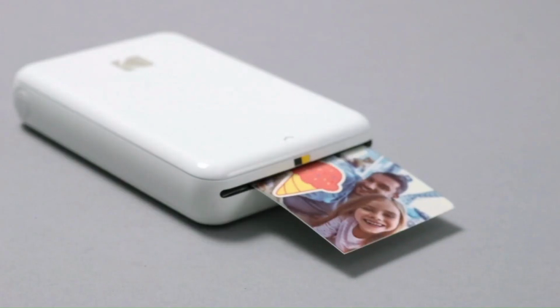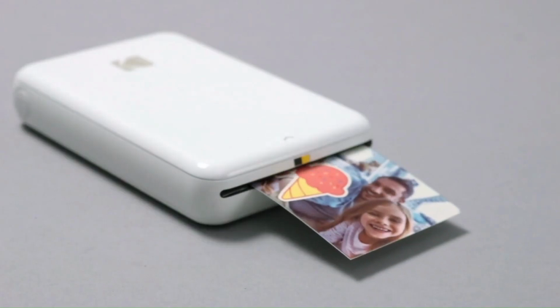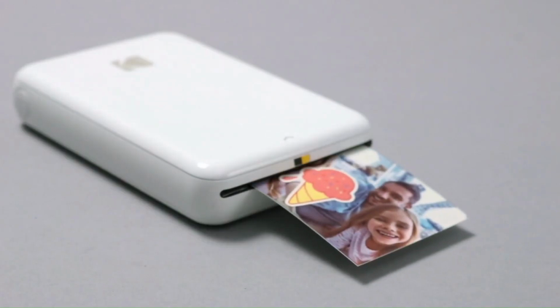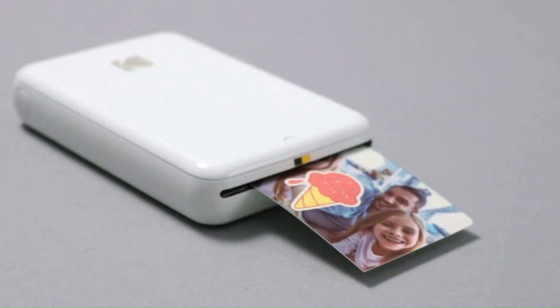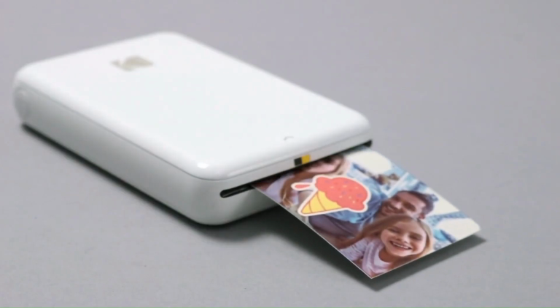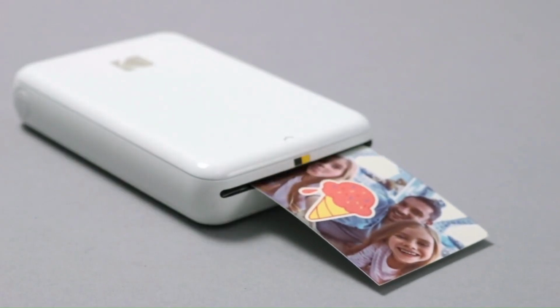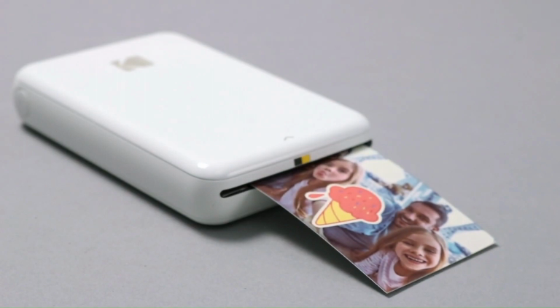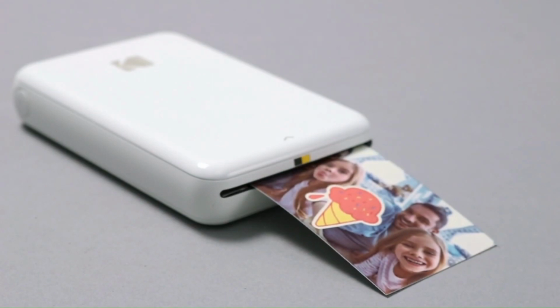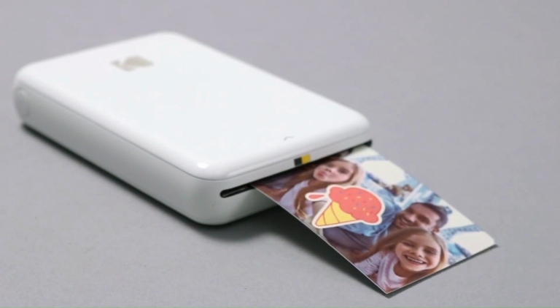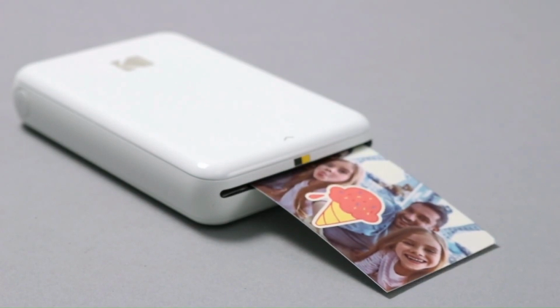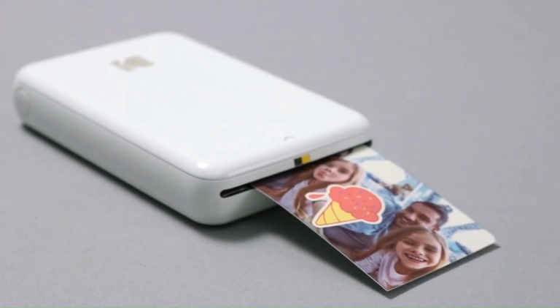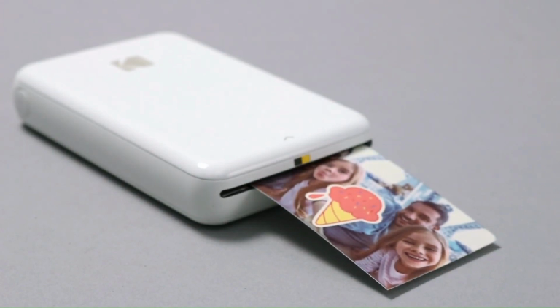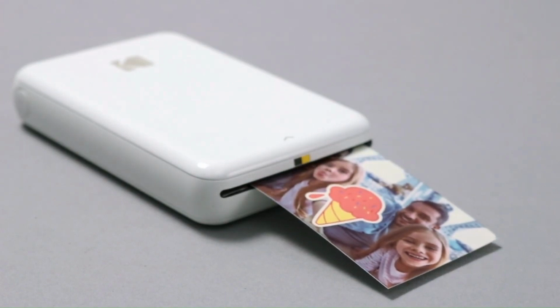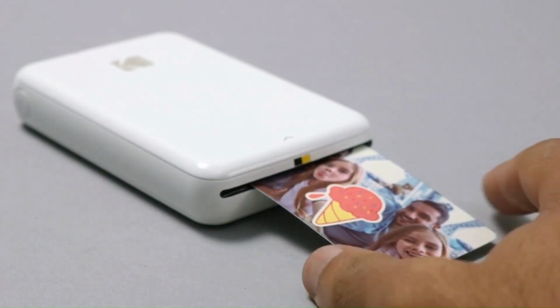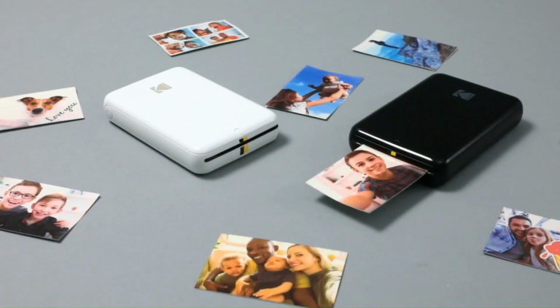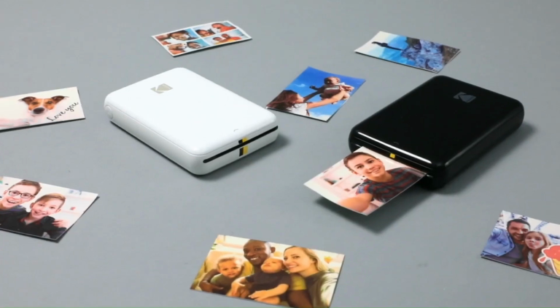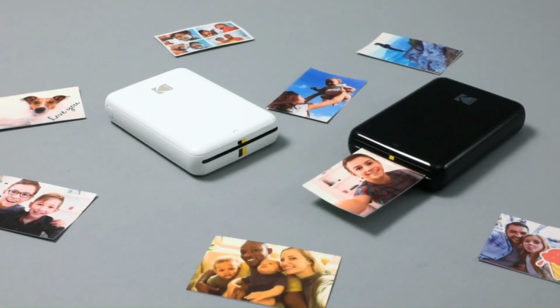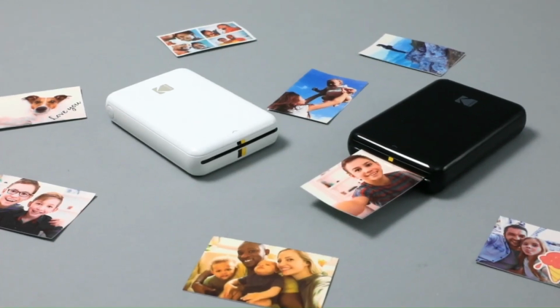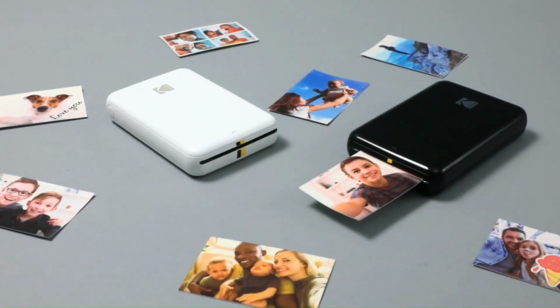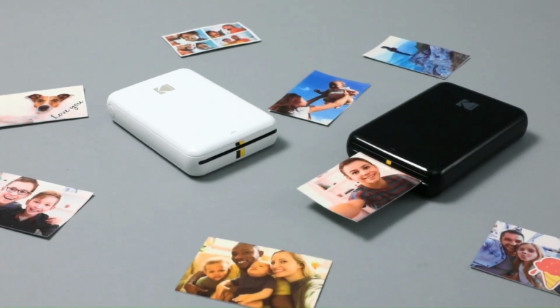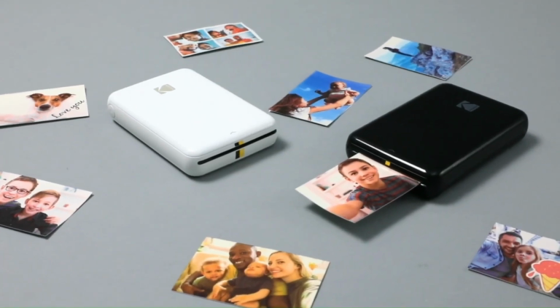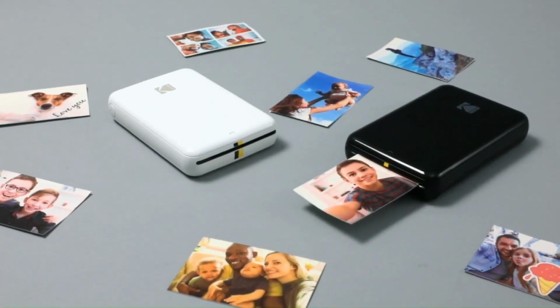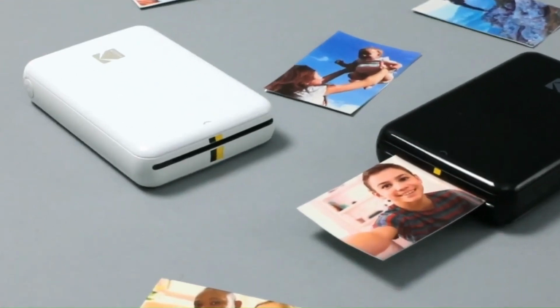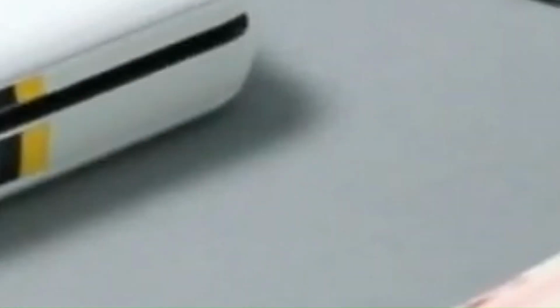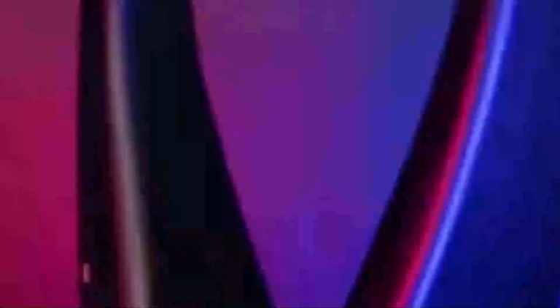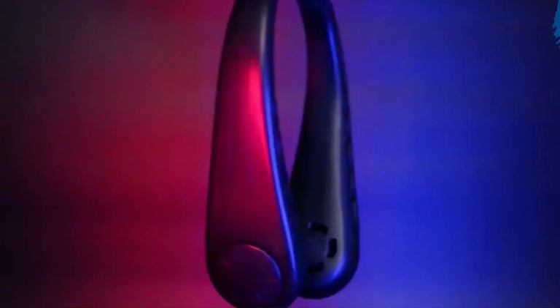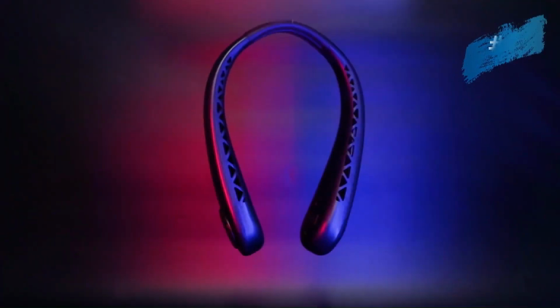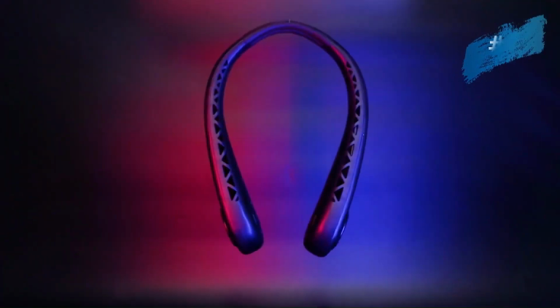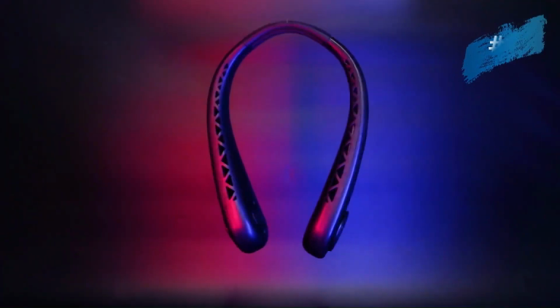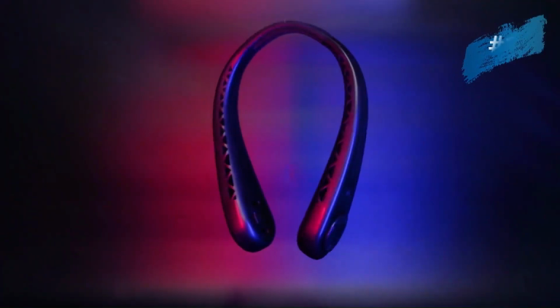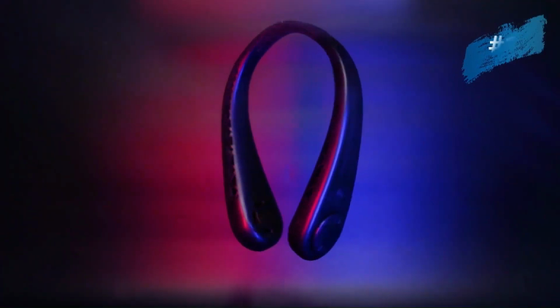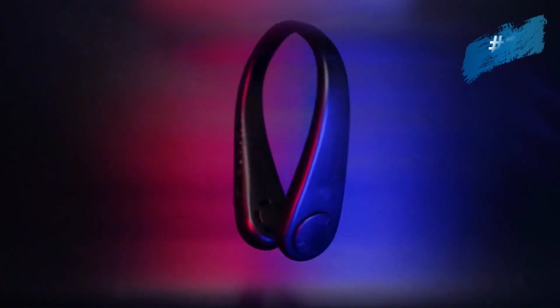The printer is available in a pink colour variant, now from $99.99 for $69.72.